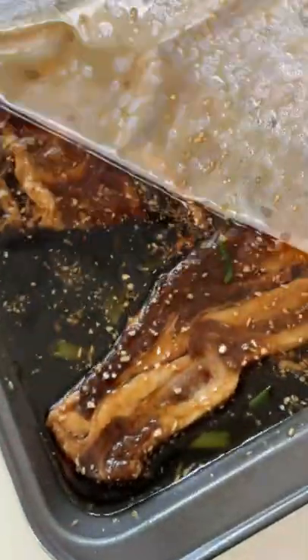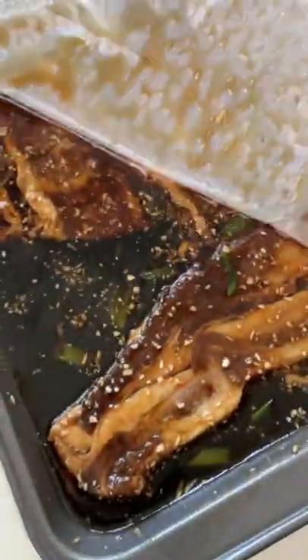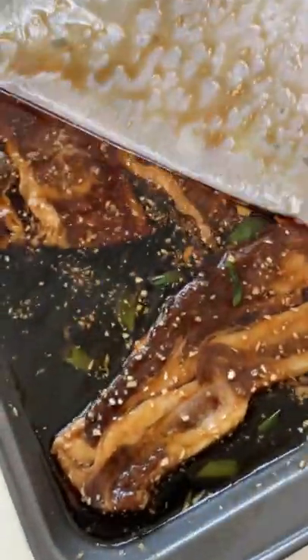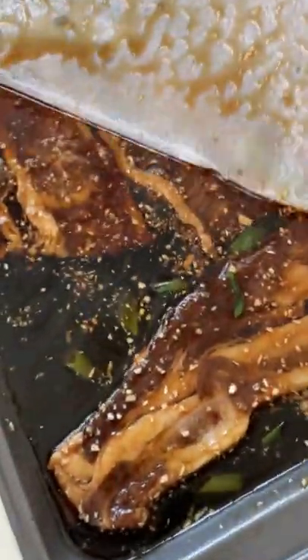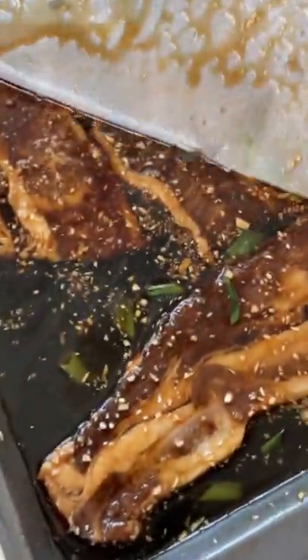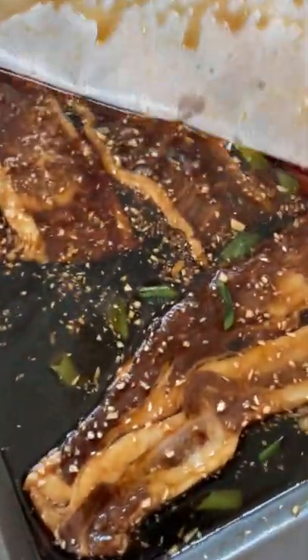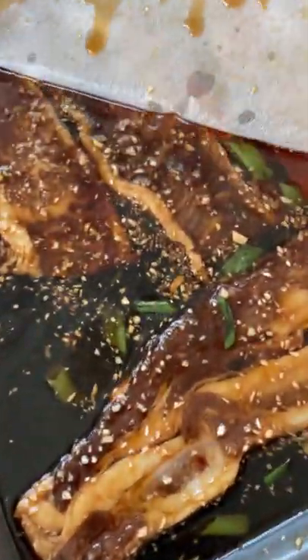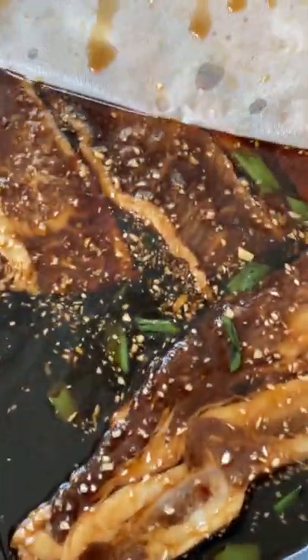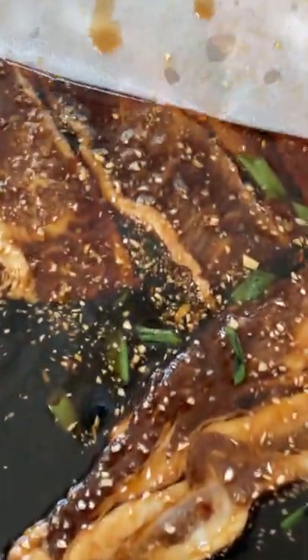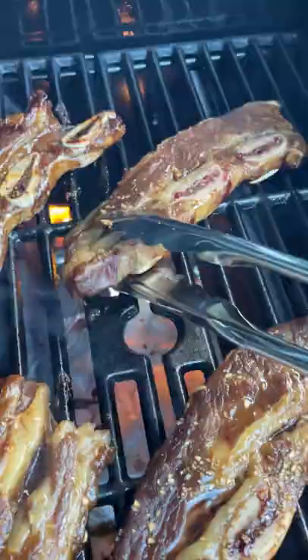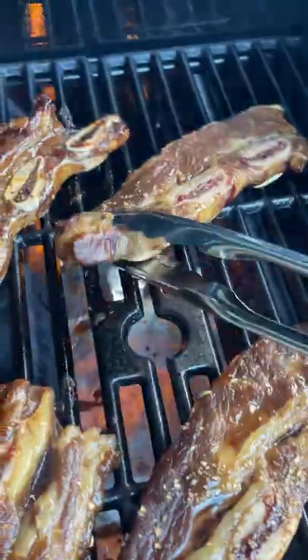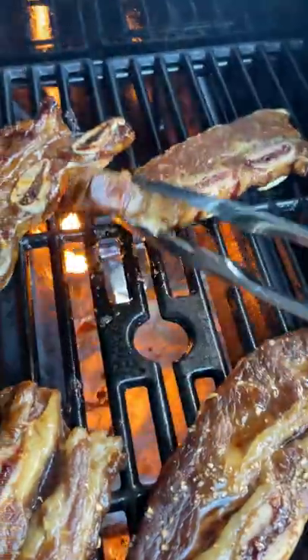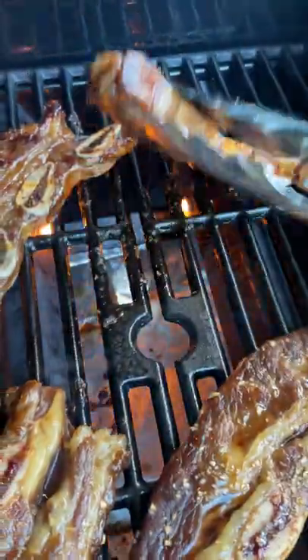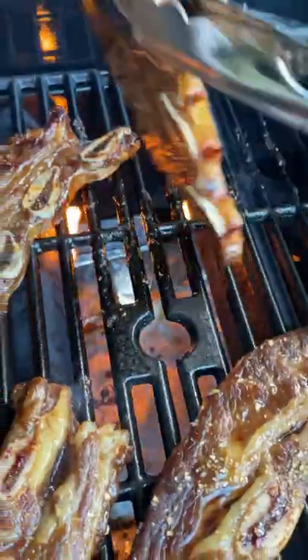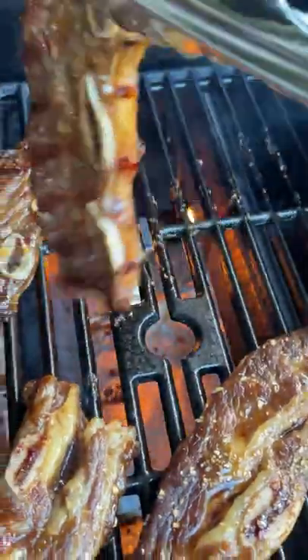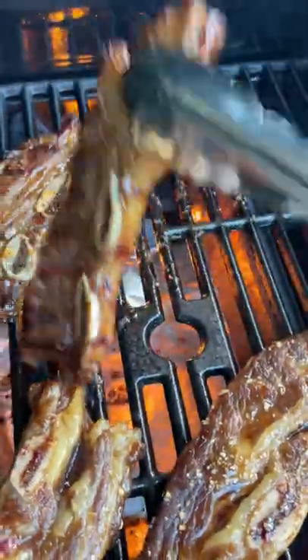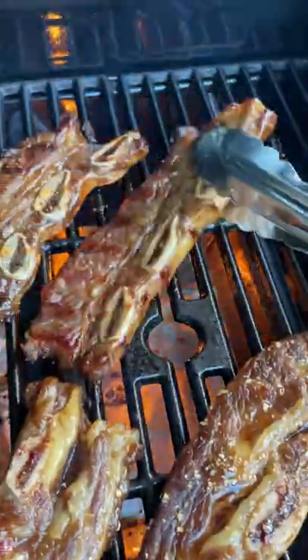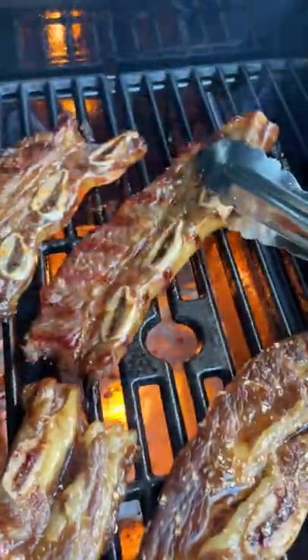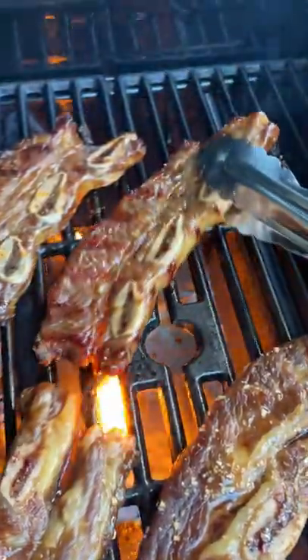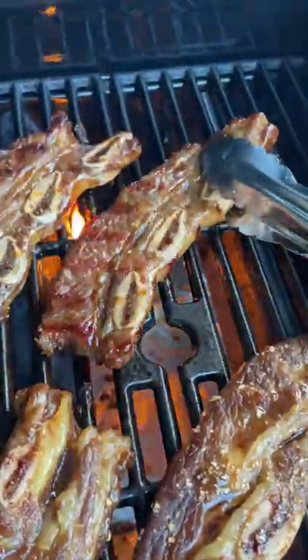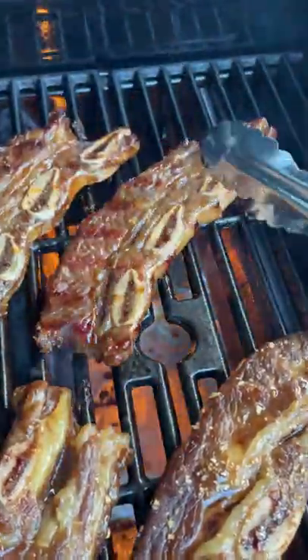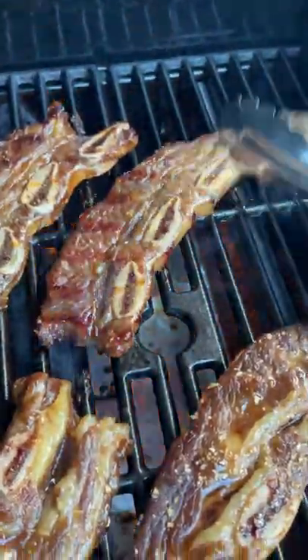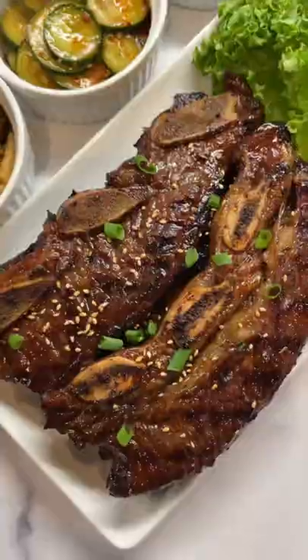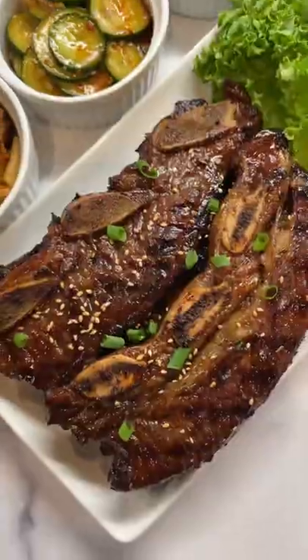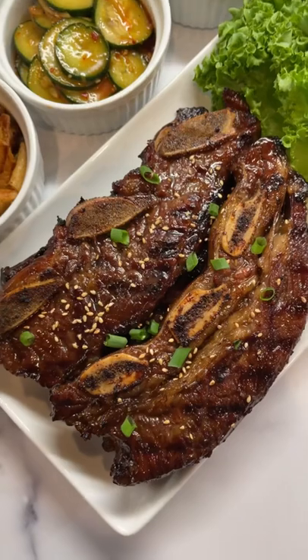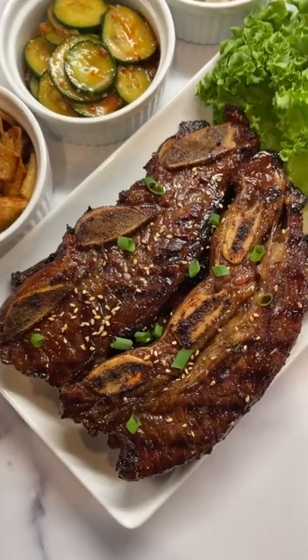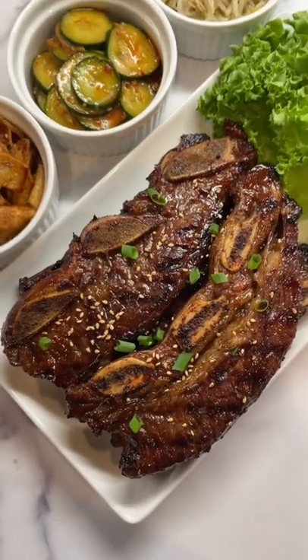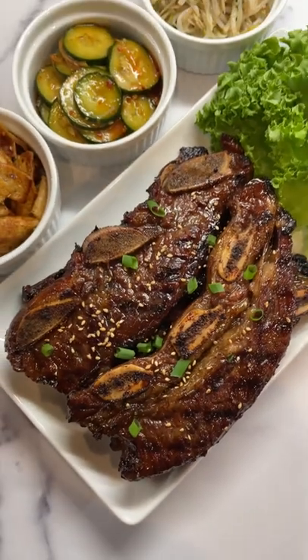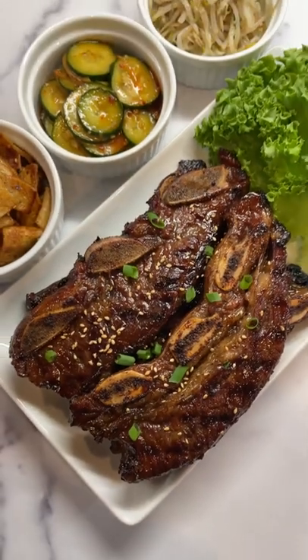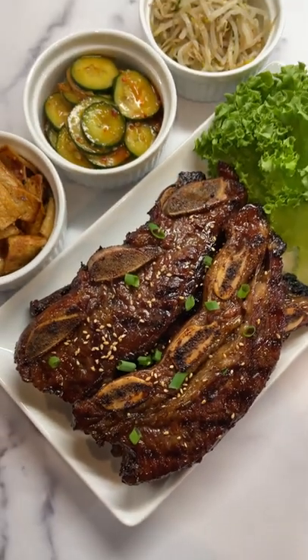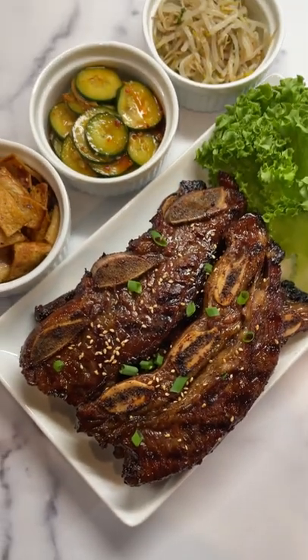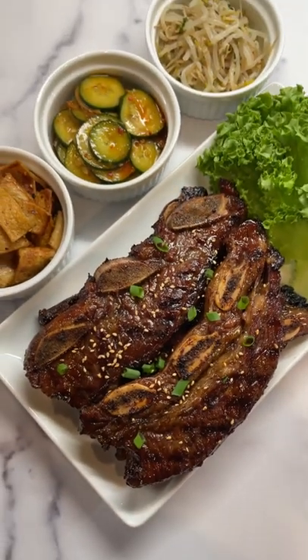After 72 hours it's ready for the grill. Cook on each side for three to four minutes. And there you have it.